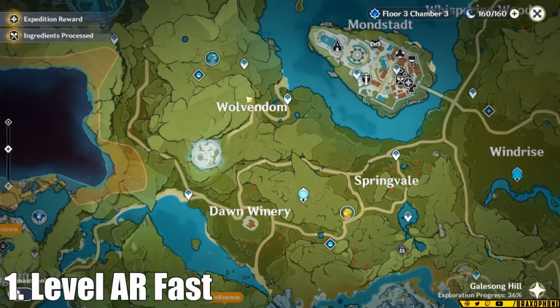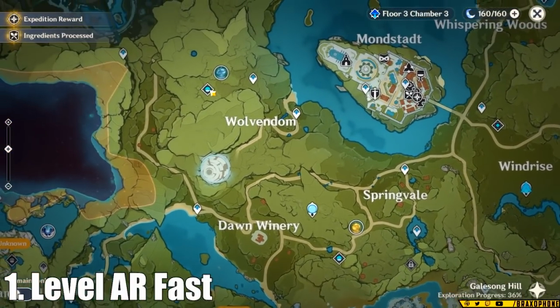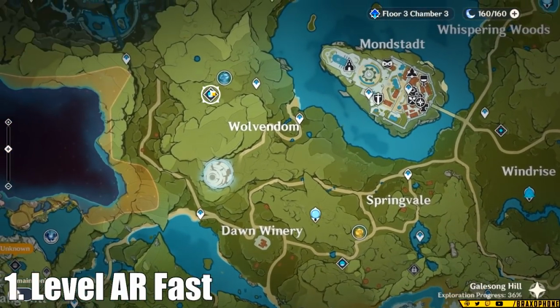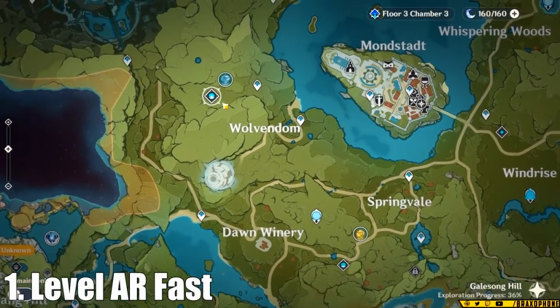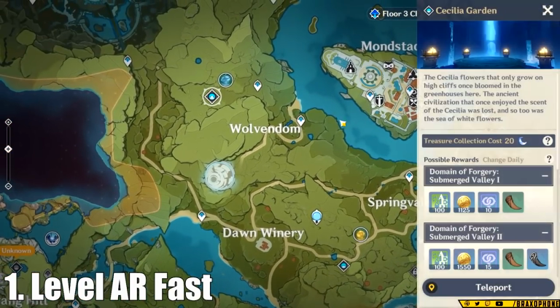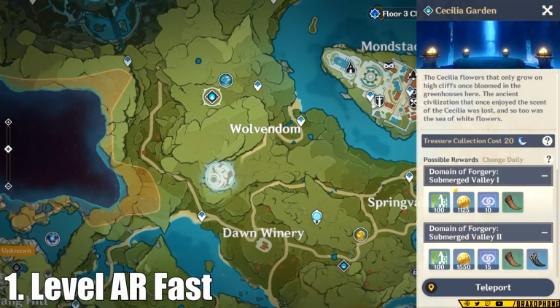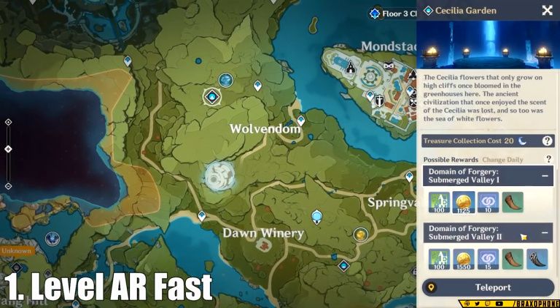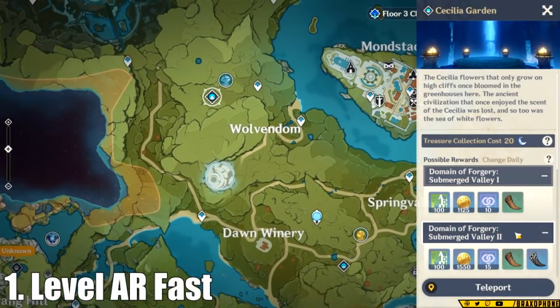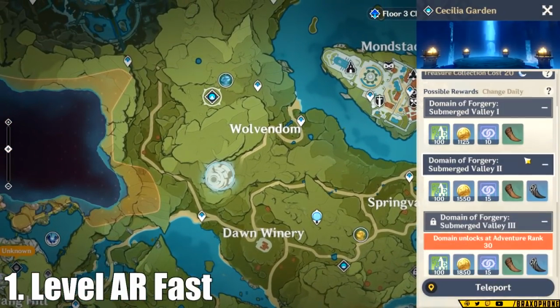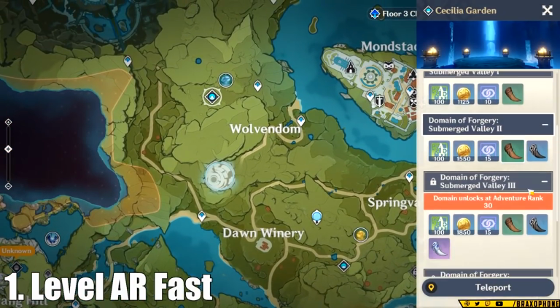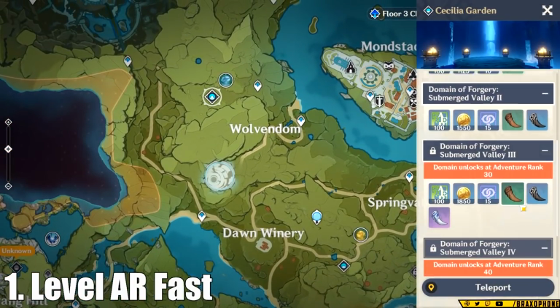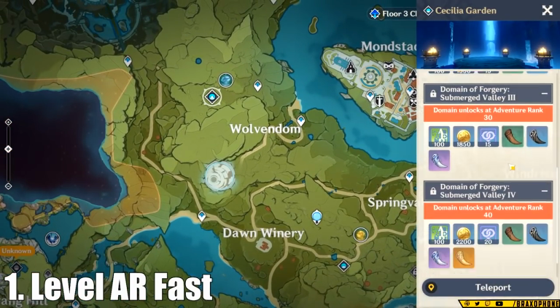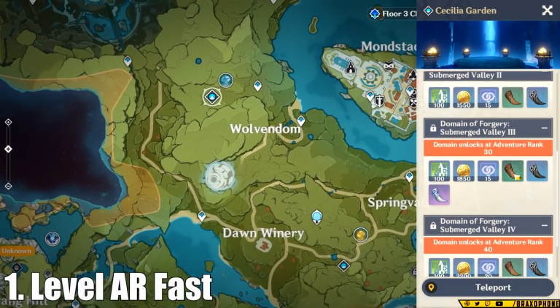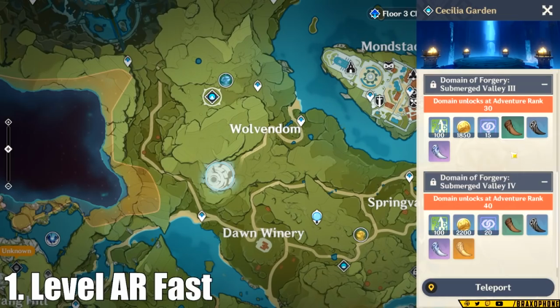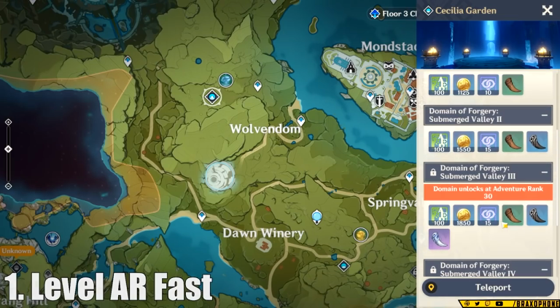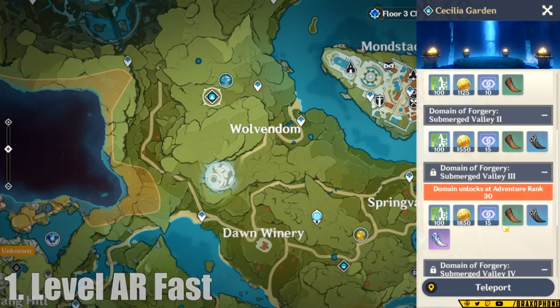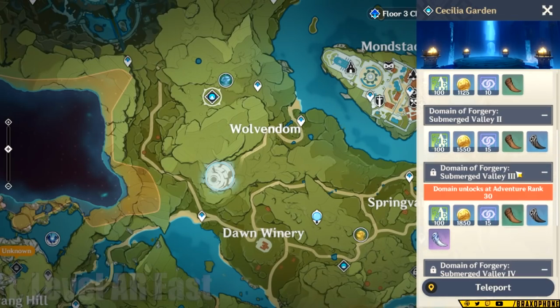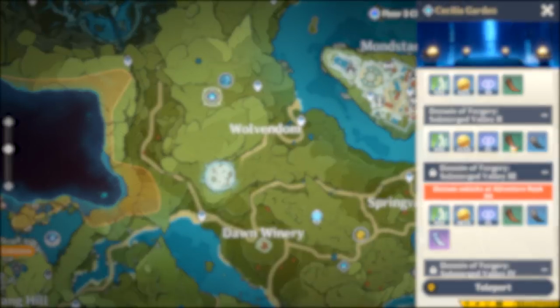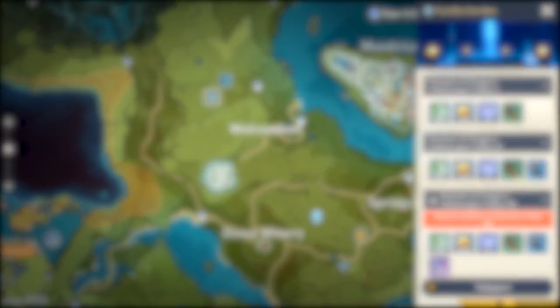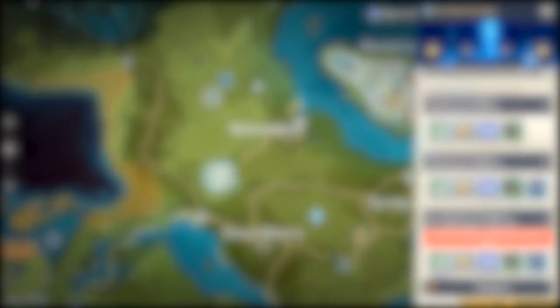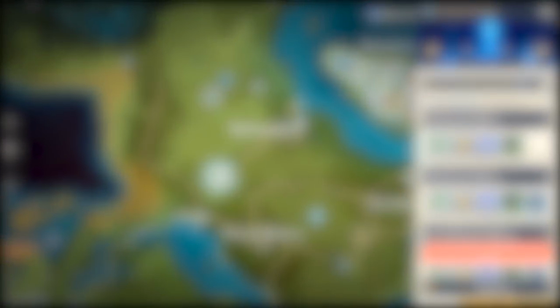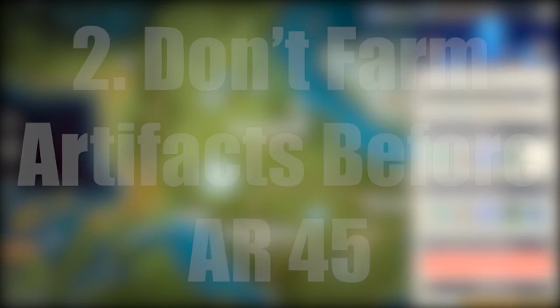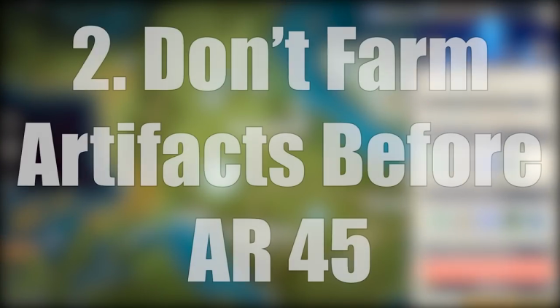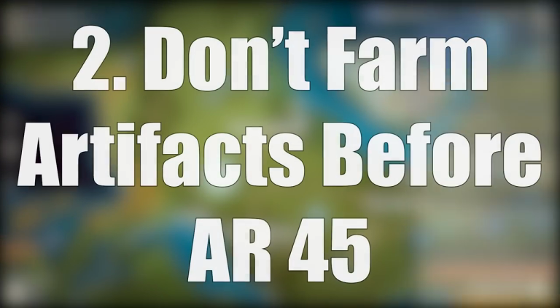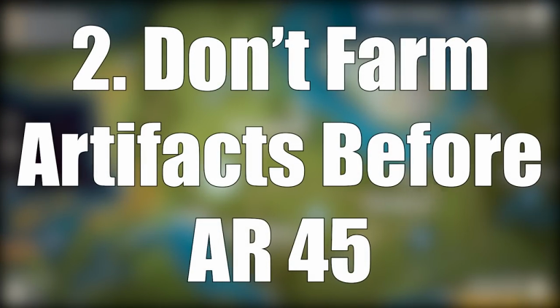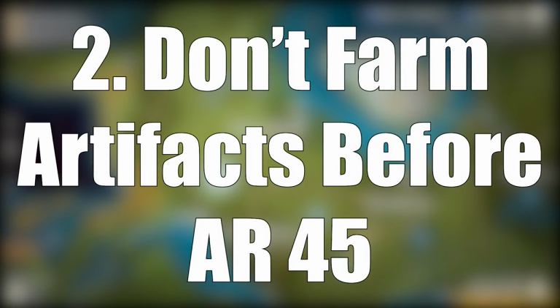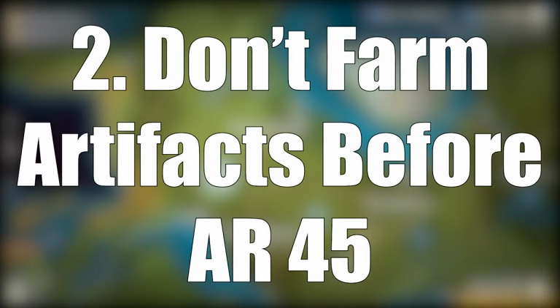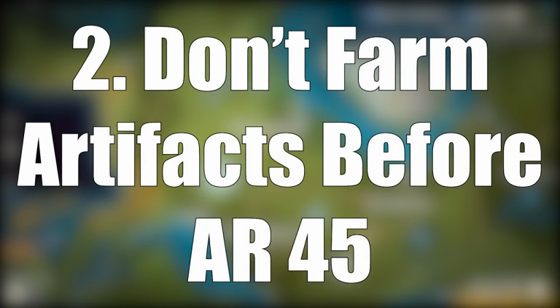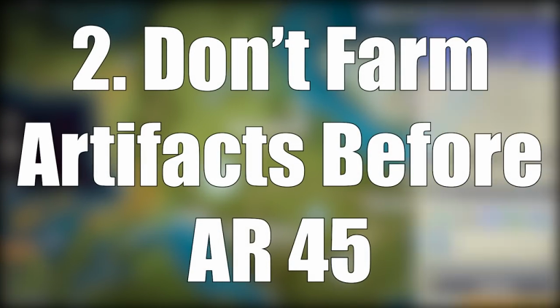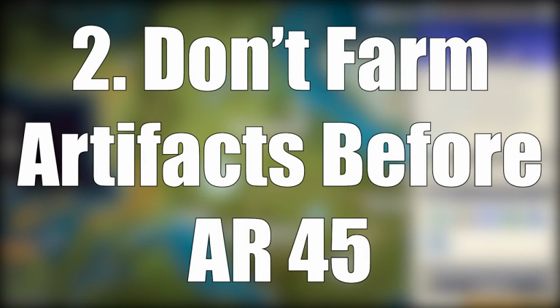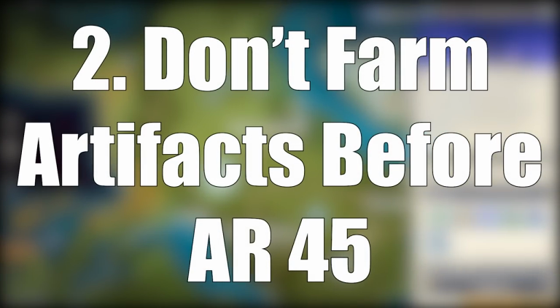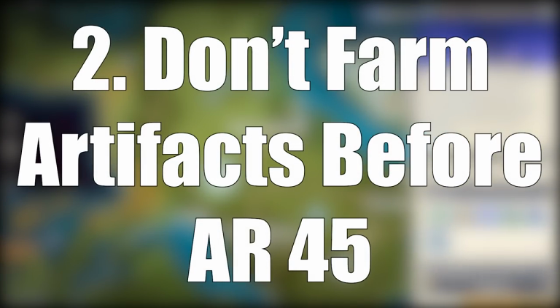Do not spend fragile resin though. This brings us to tip number two, which is don't farm artifacts below AR-45.